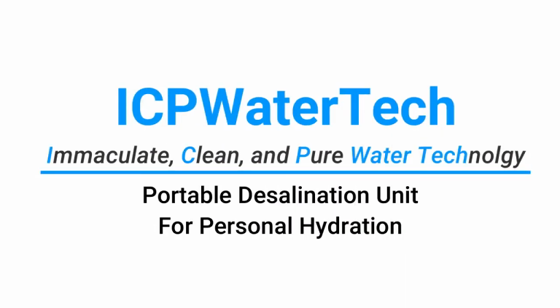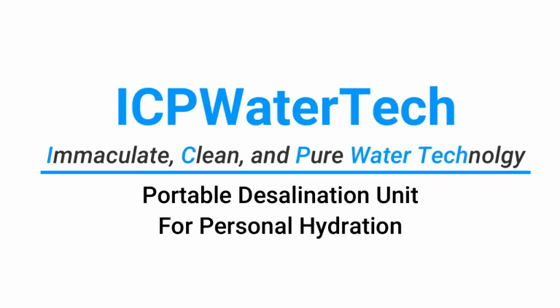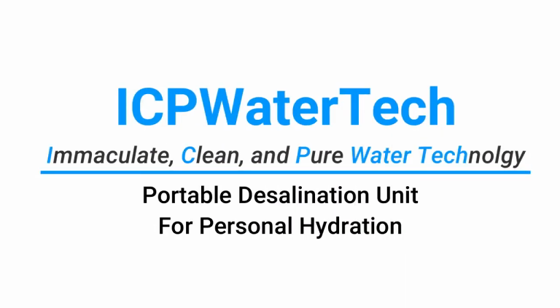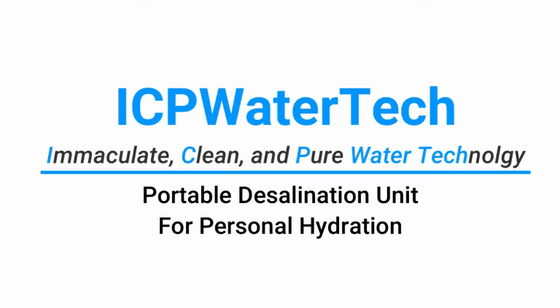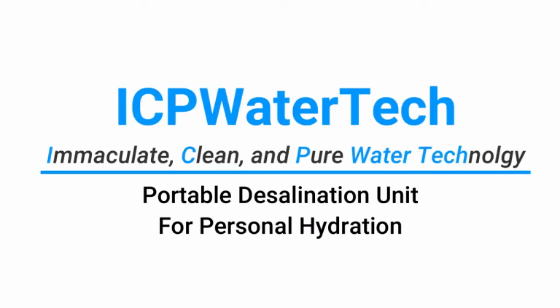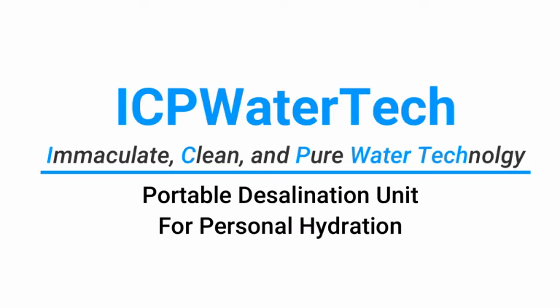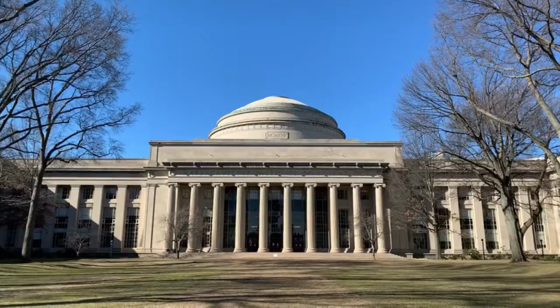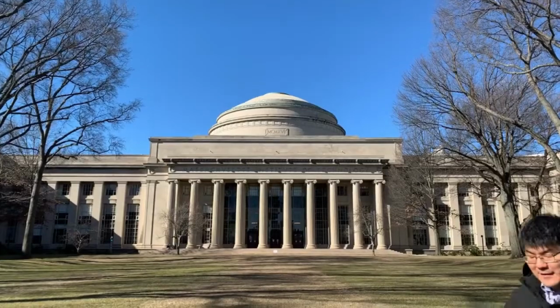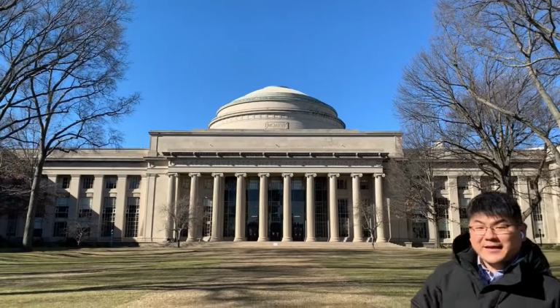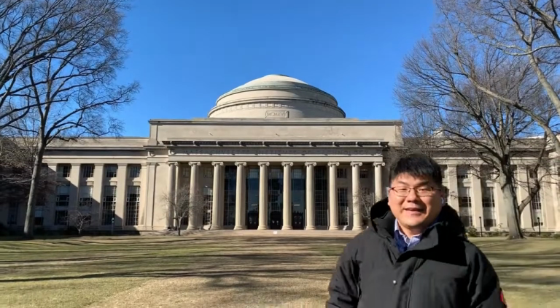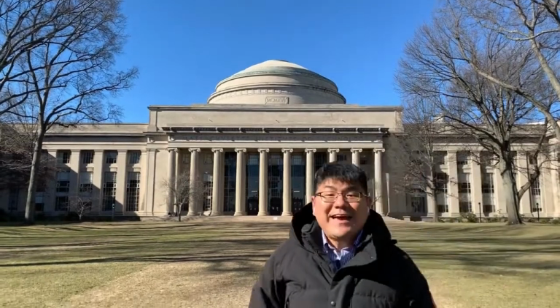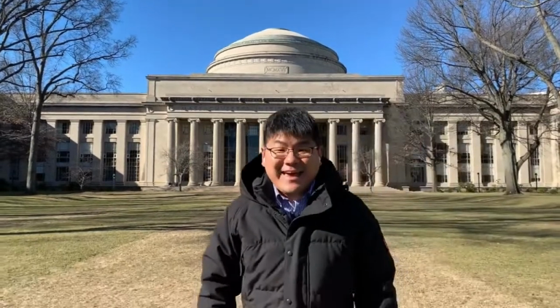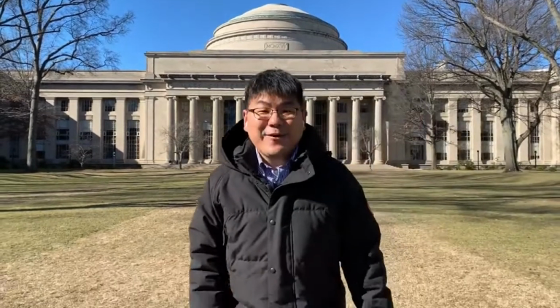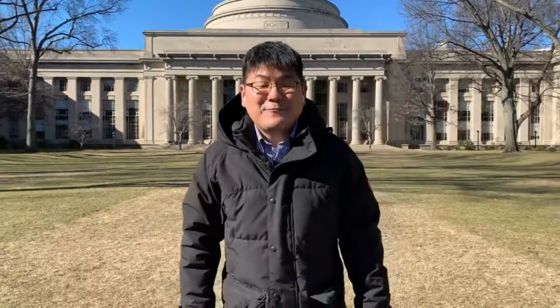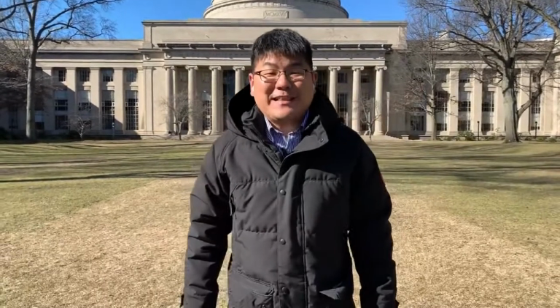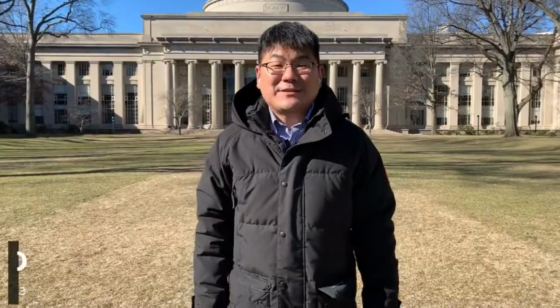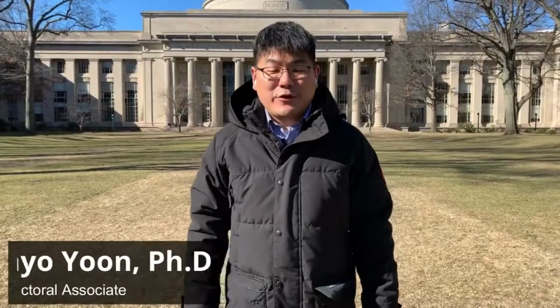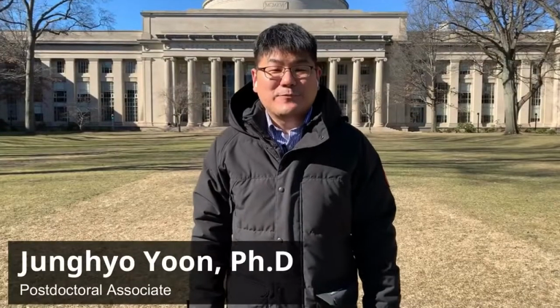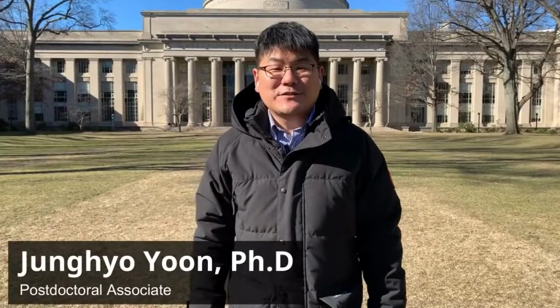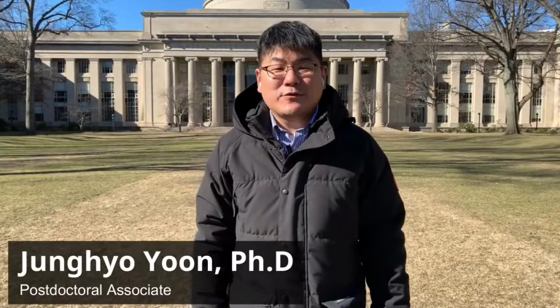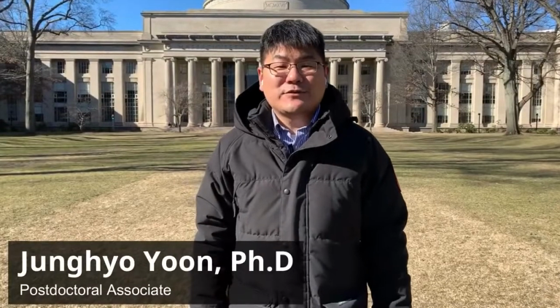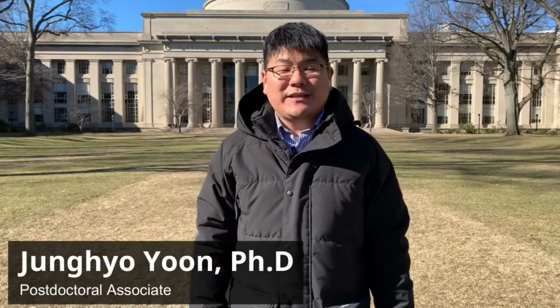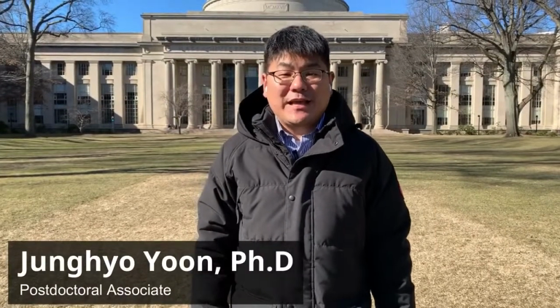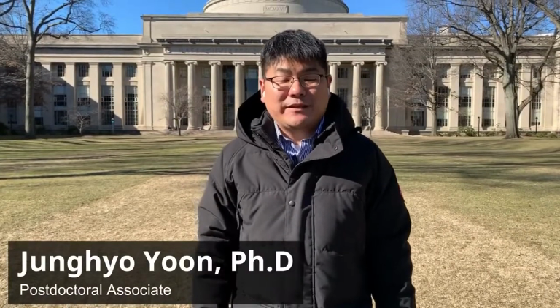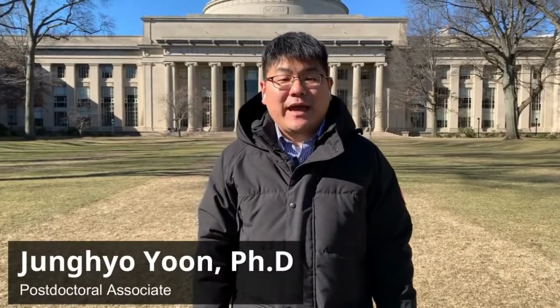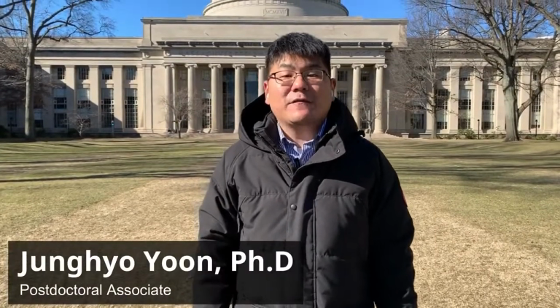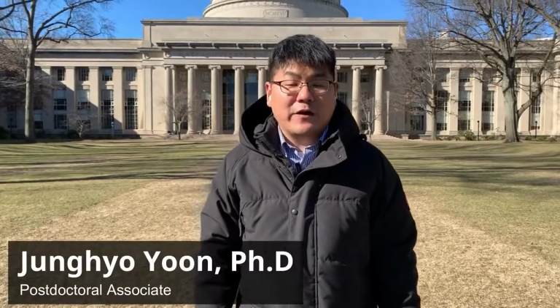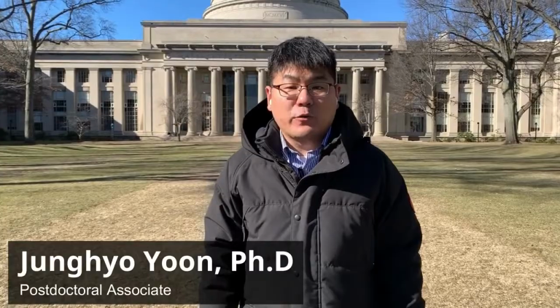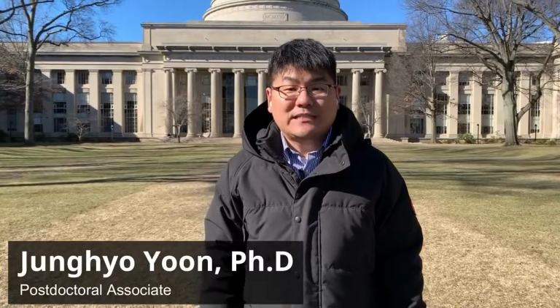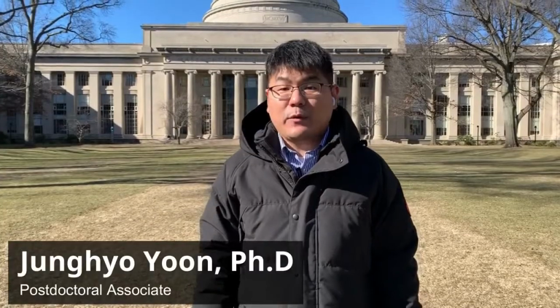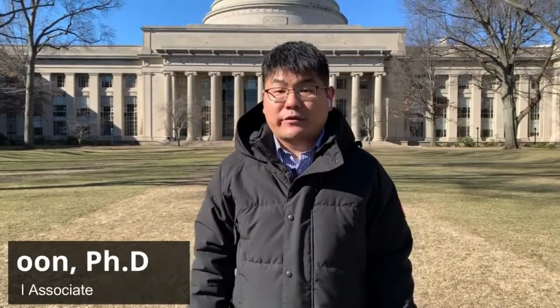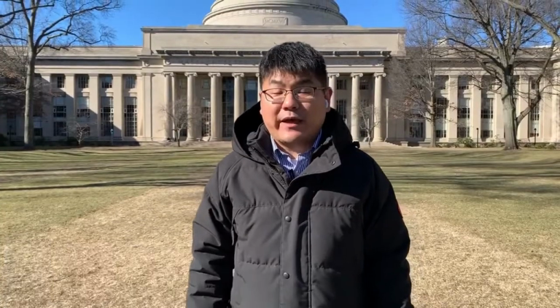ICP Water Tech. Hello! My name is Jung Hyun Yoon, postdoc associate at MIT and founder of ICP Water Tech.